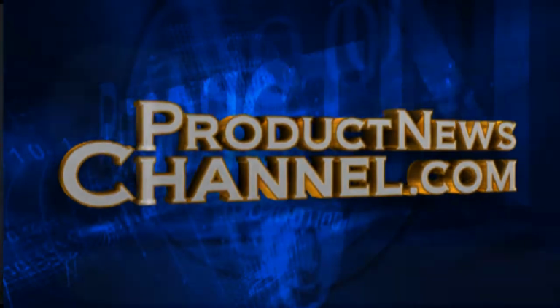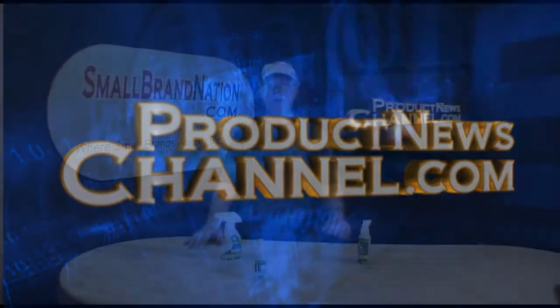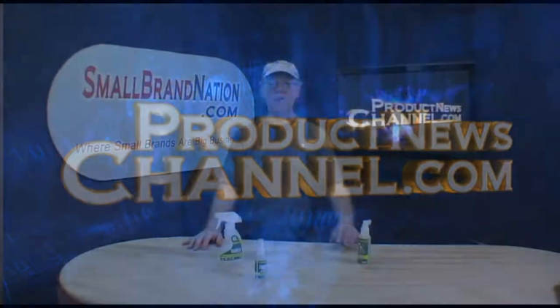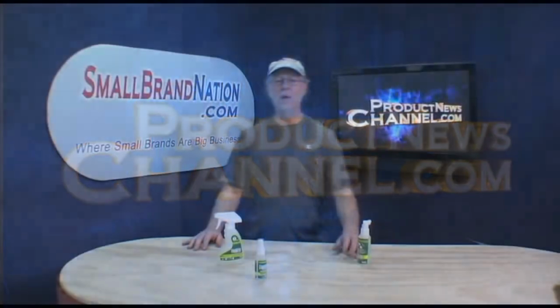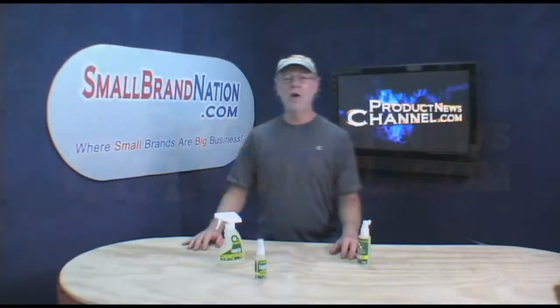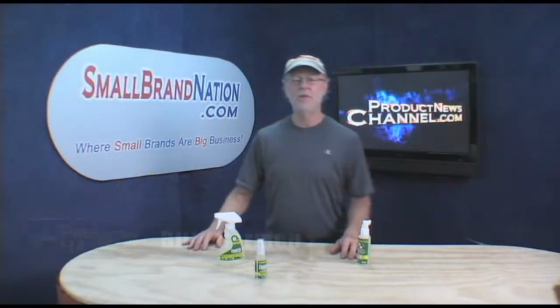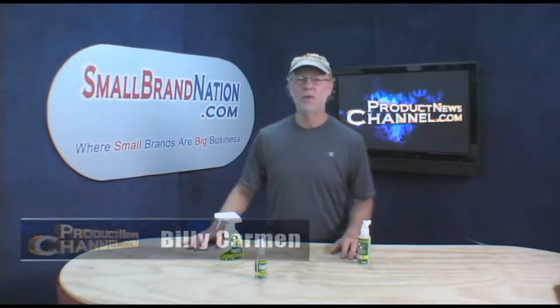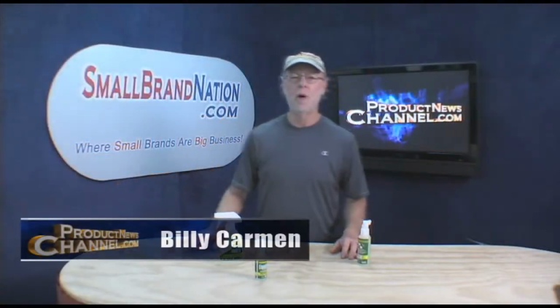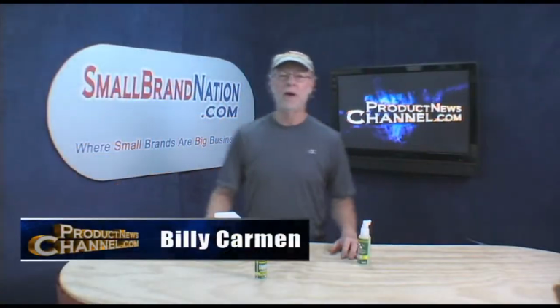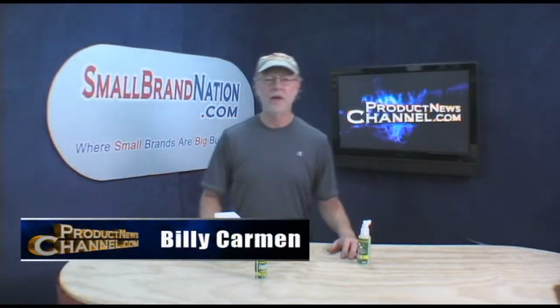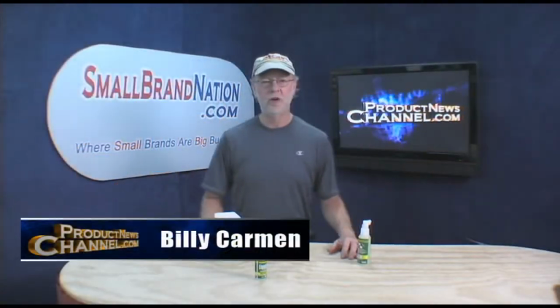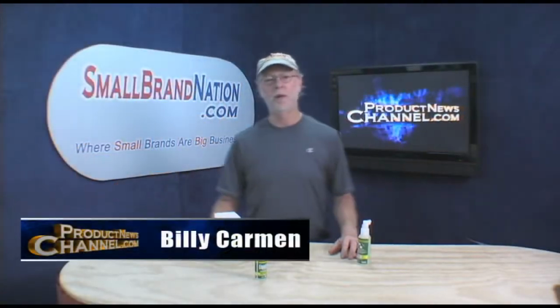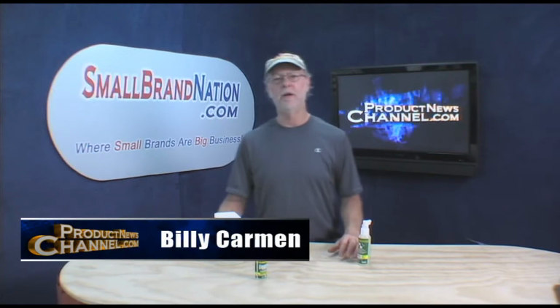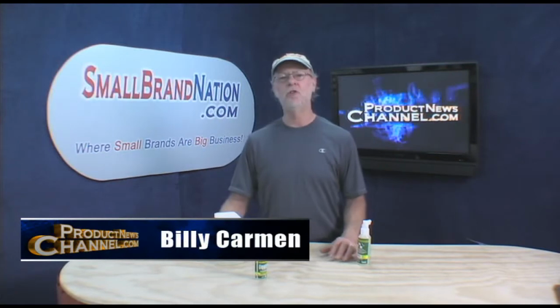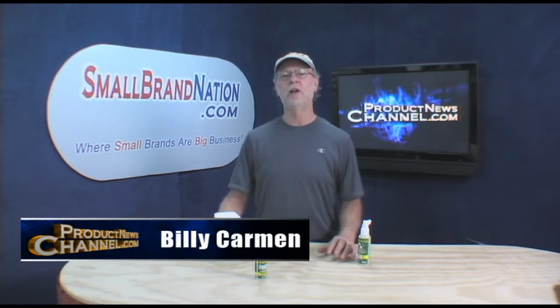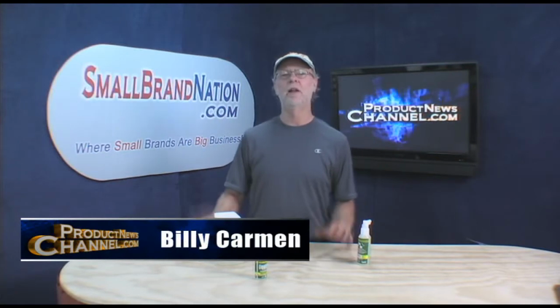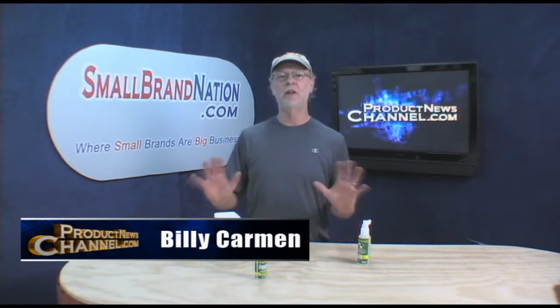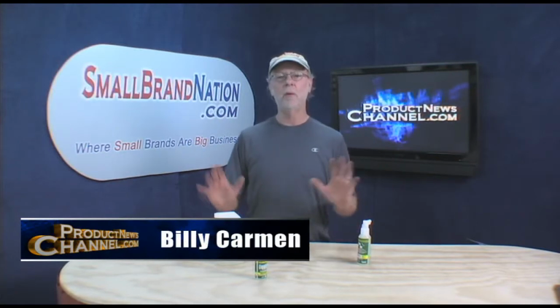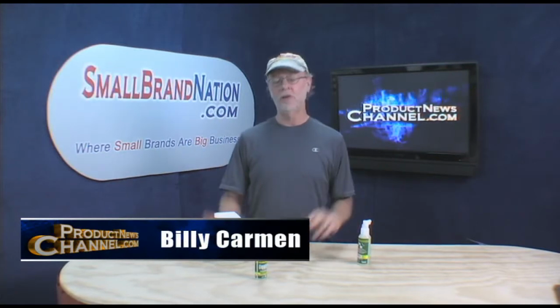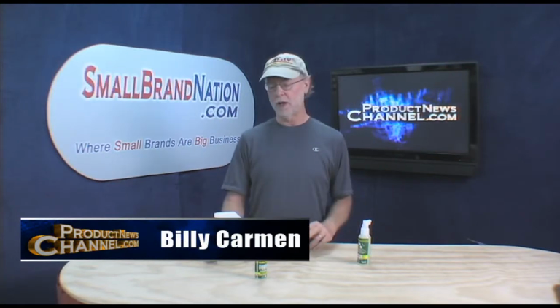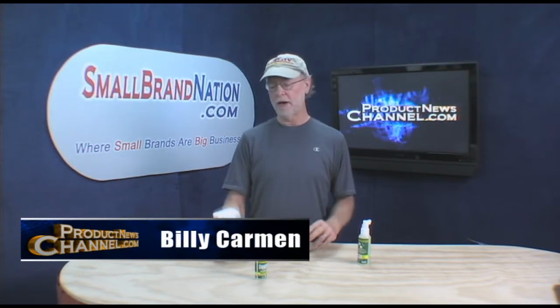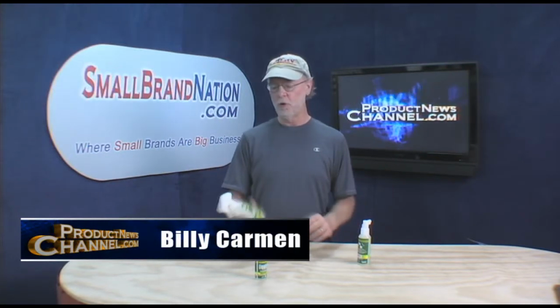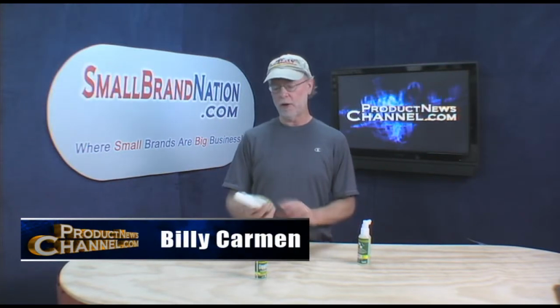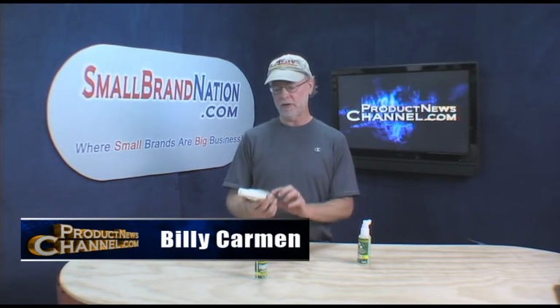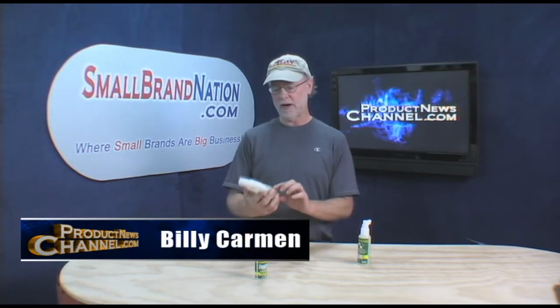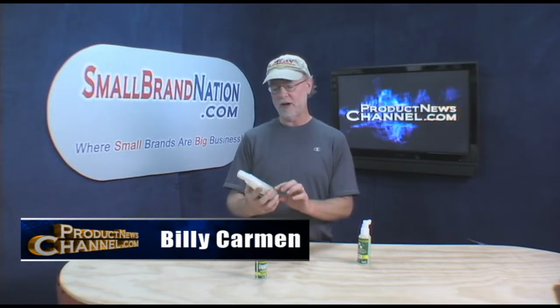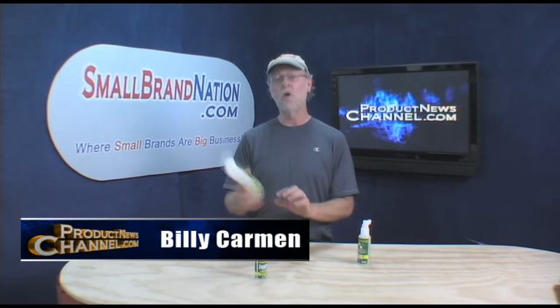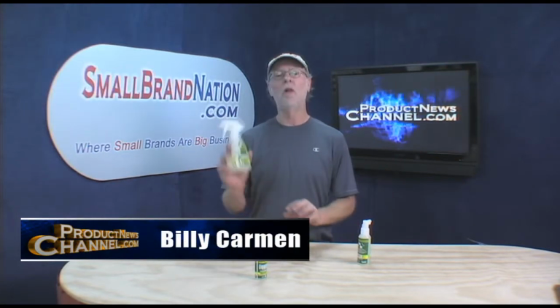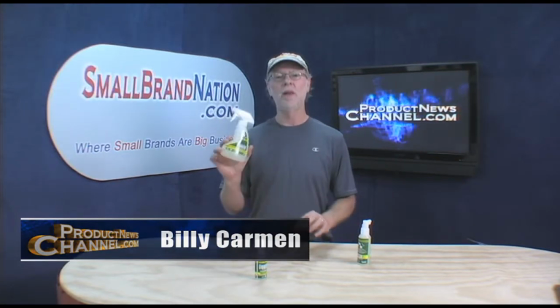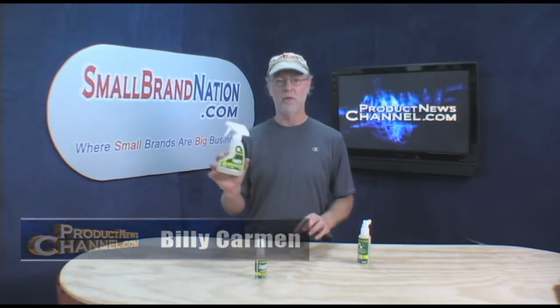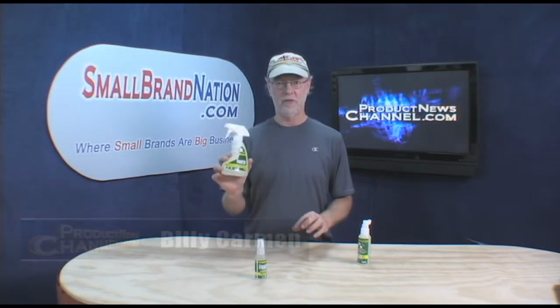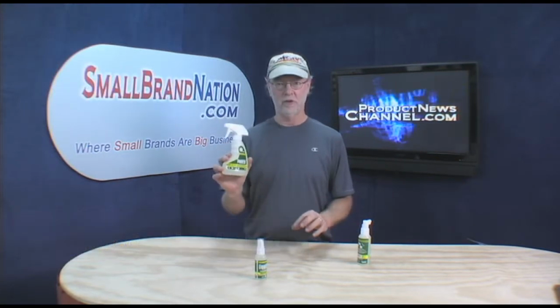Hey there, it's Billy Carman from Small Brand Nation and Product News Channel, and today I want to tell you about a new product that I found called Liquifix.